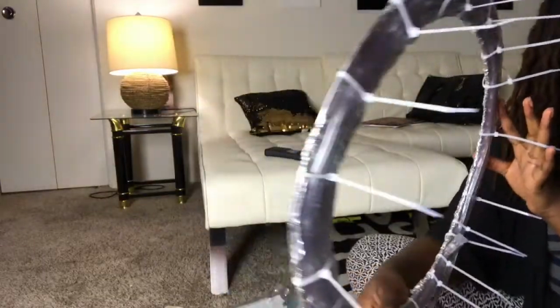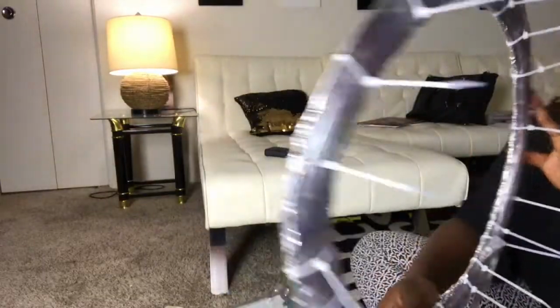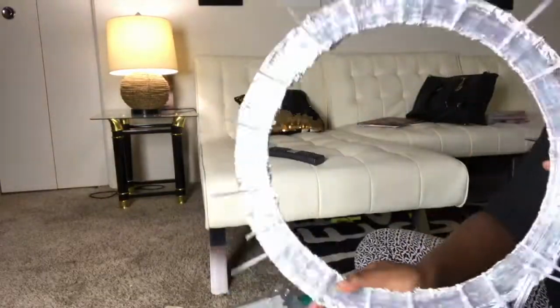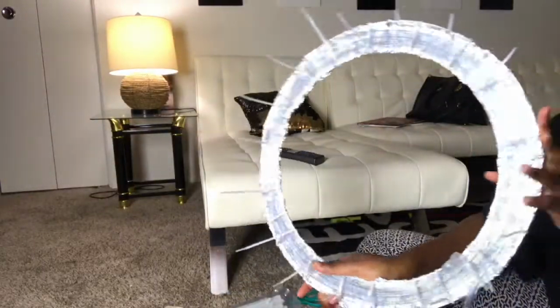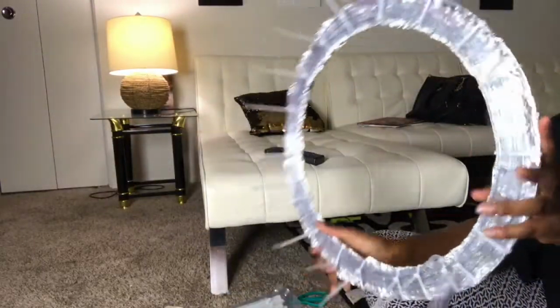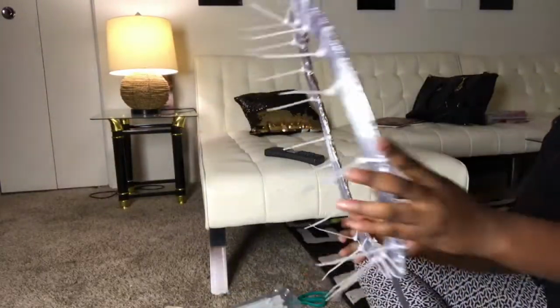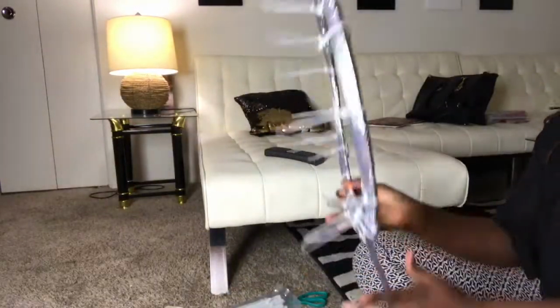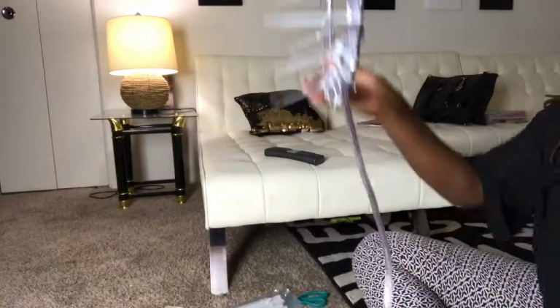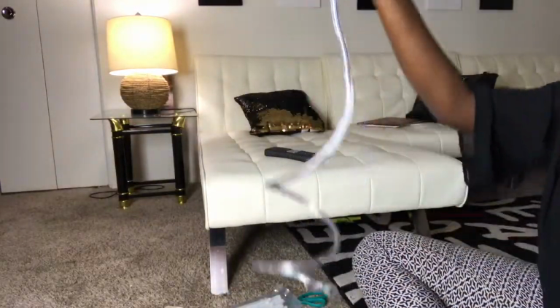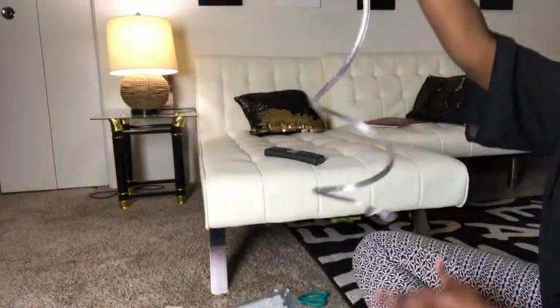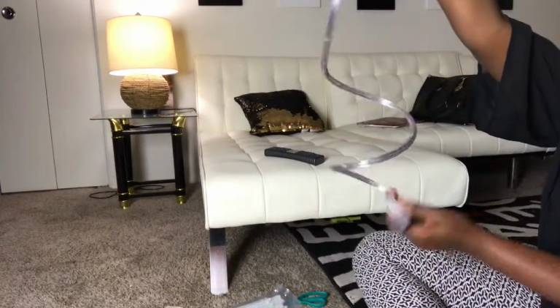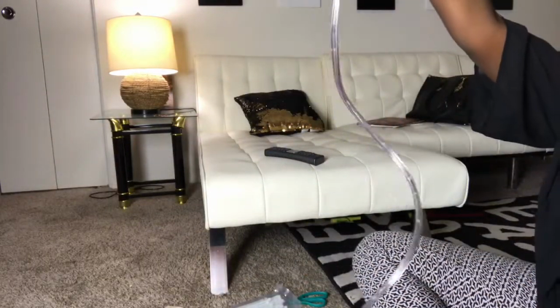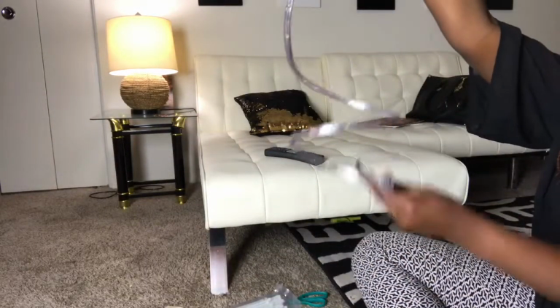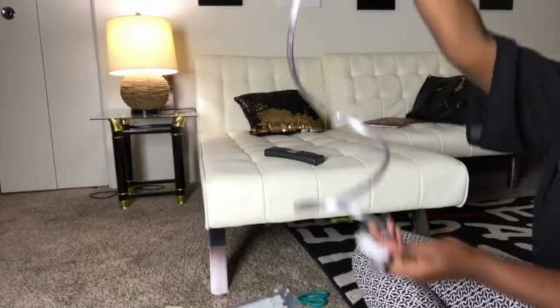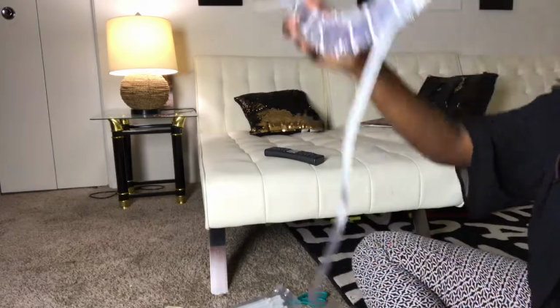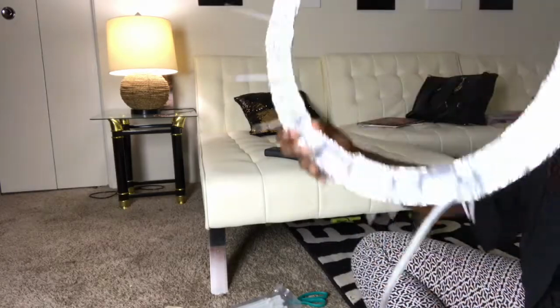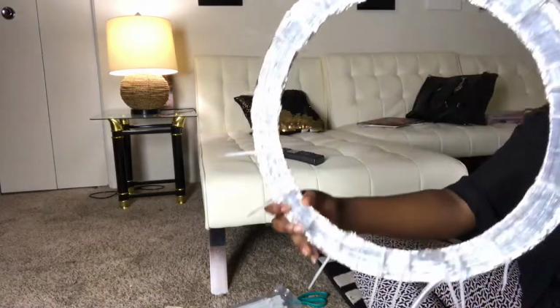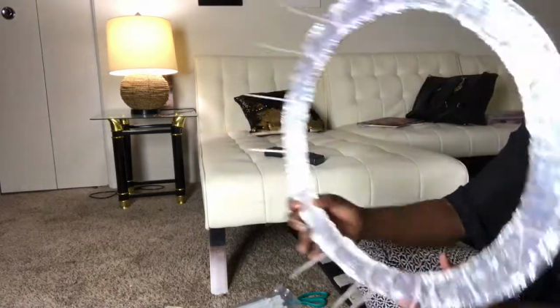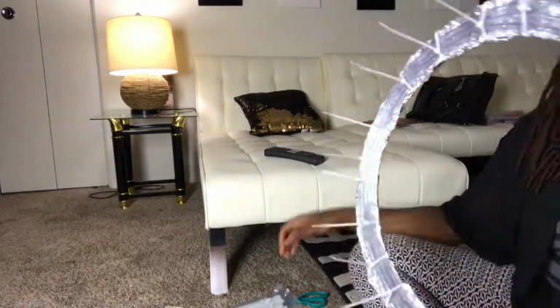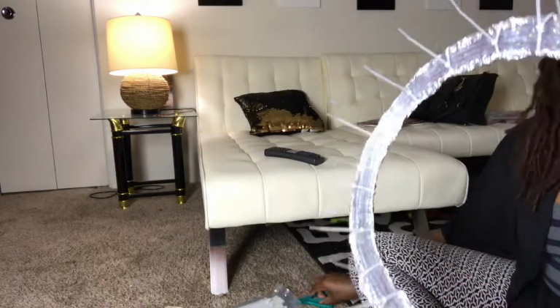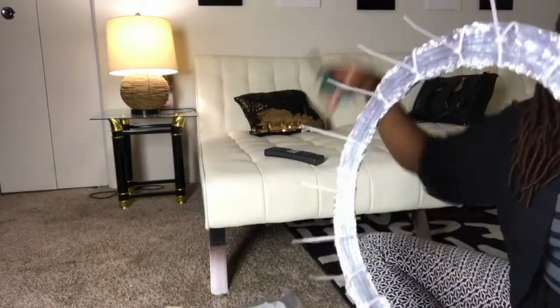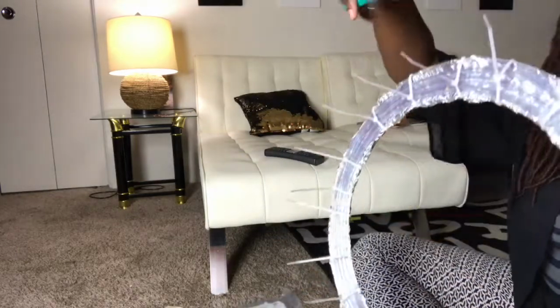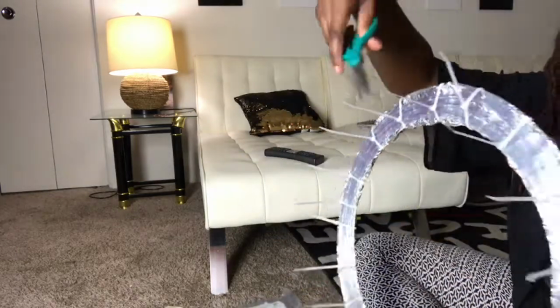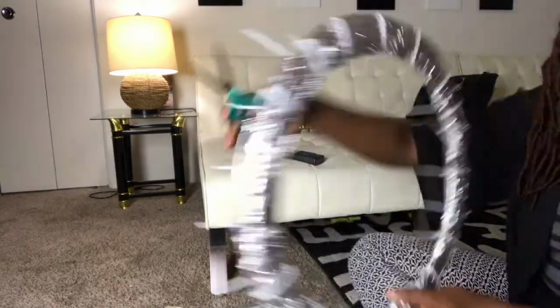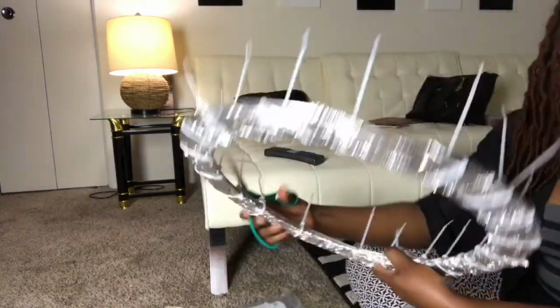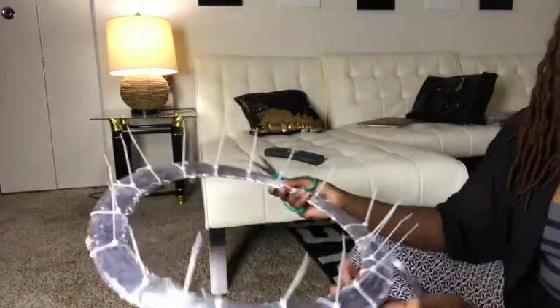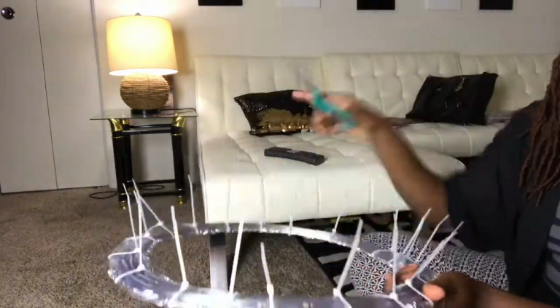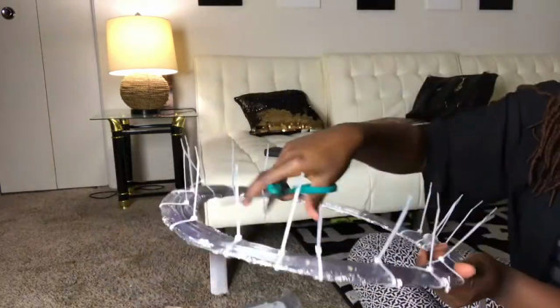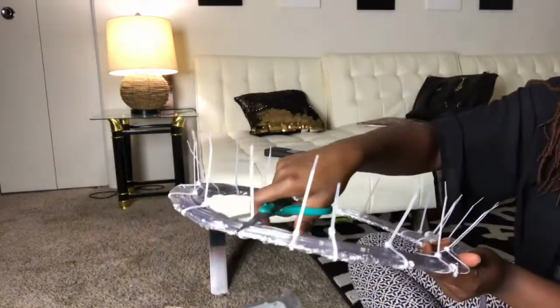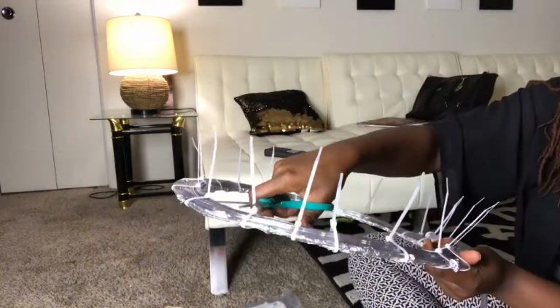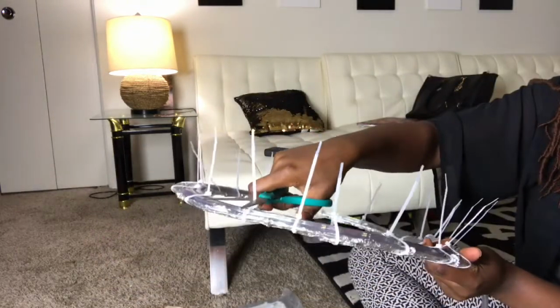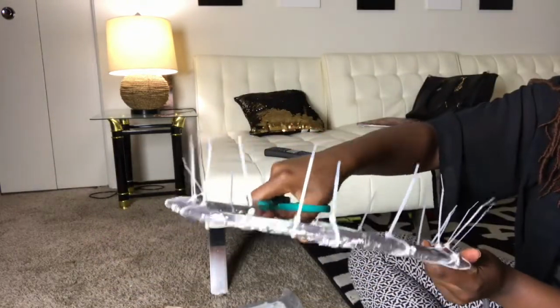After you're all done with that, just get your scissors and cut up the ends.